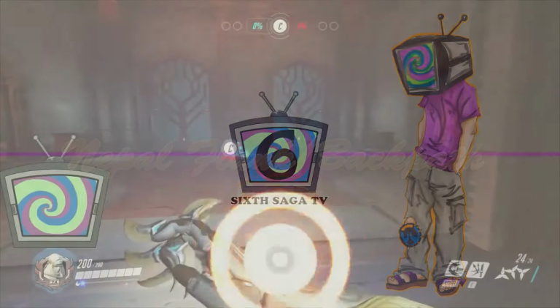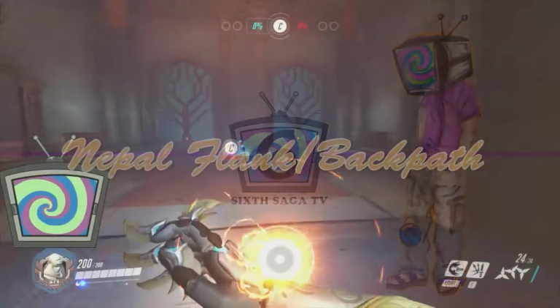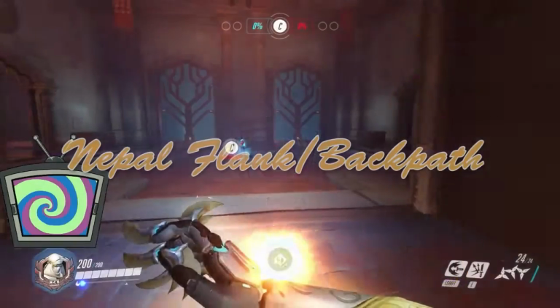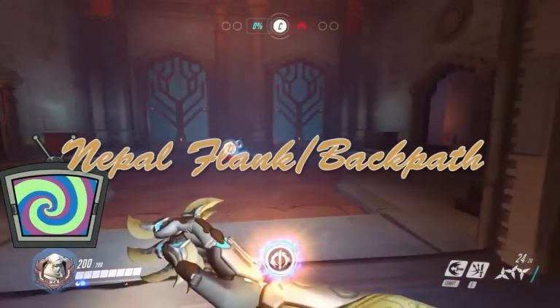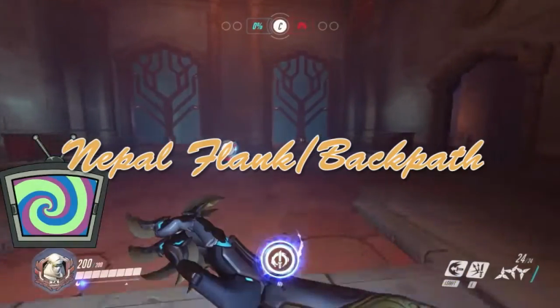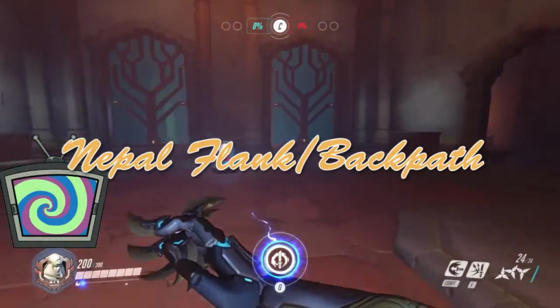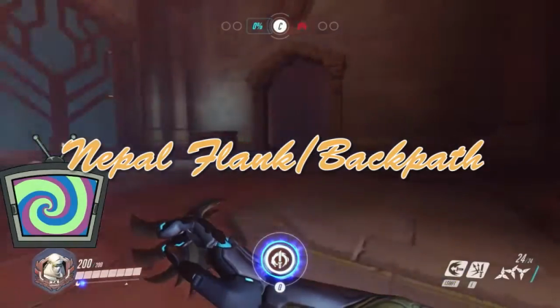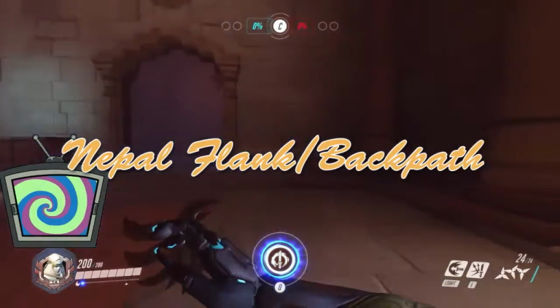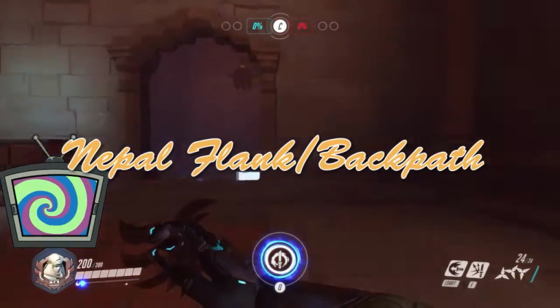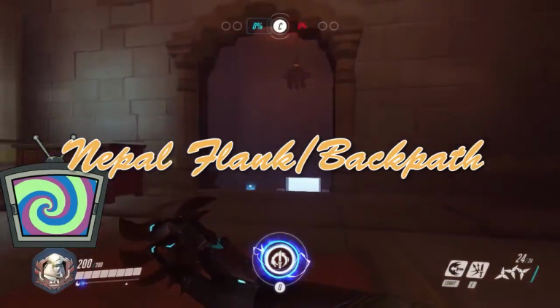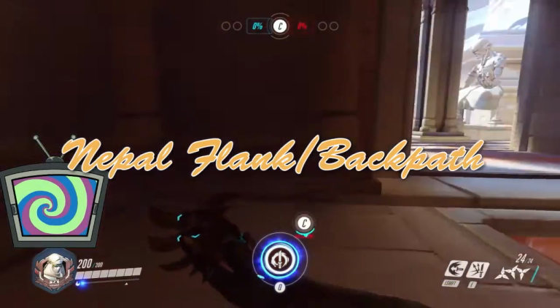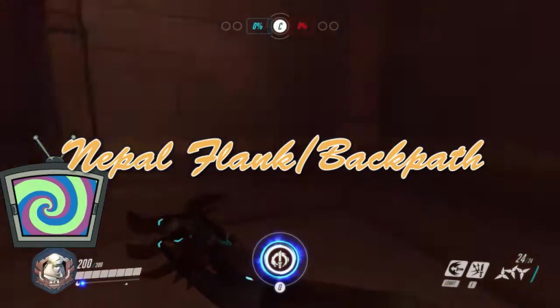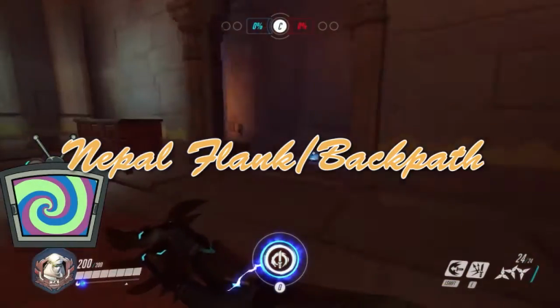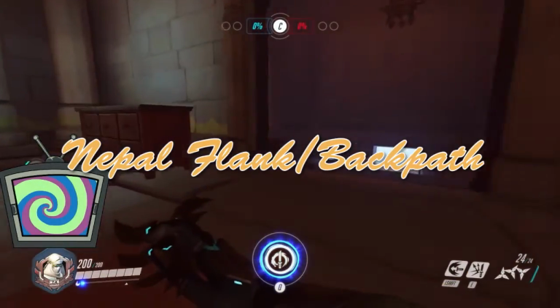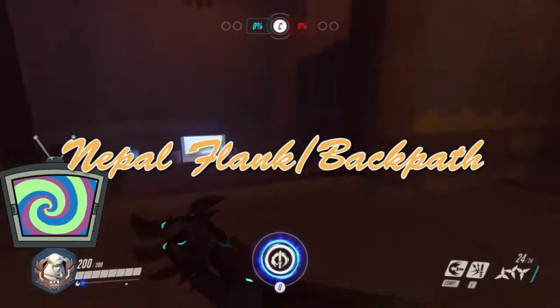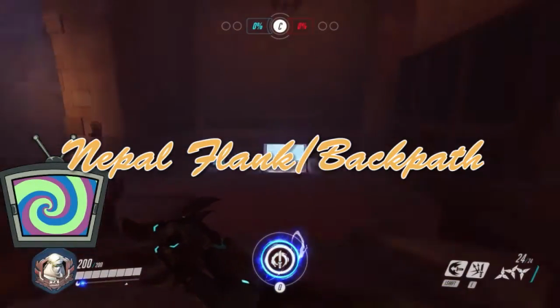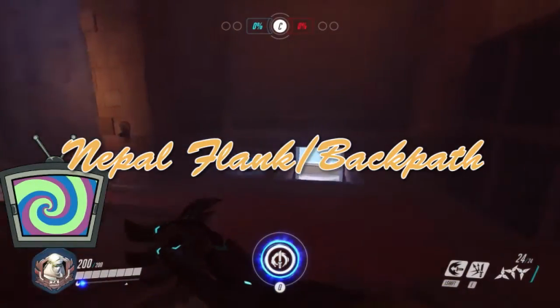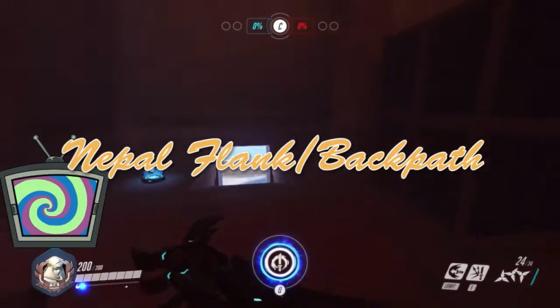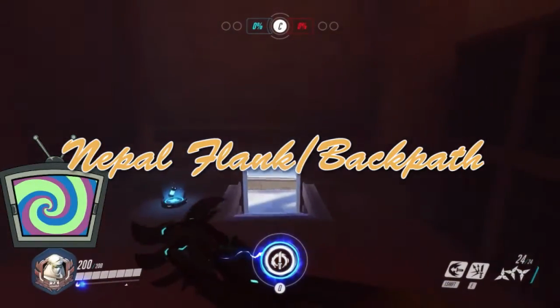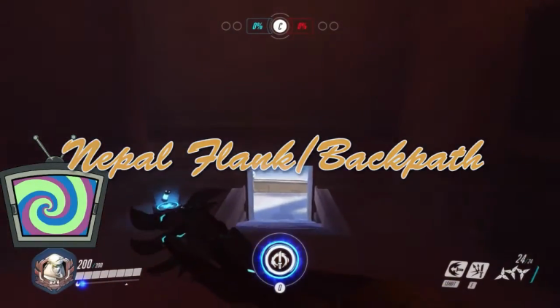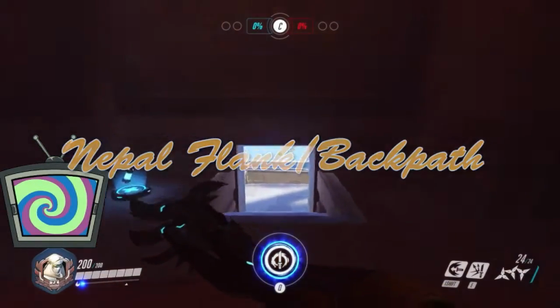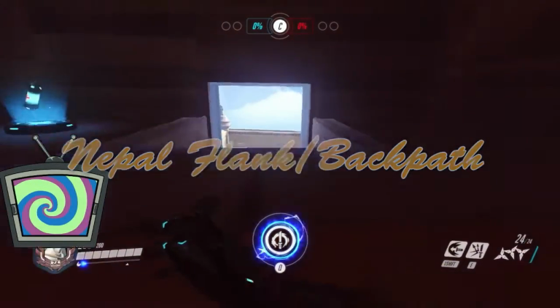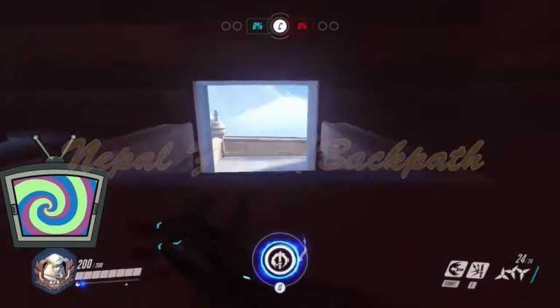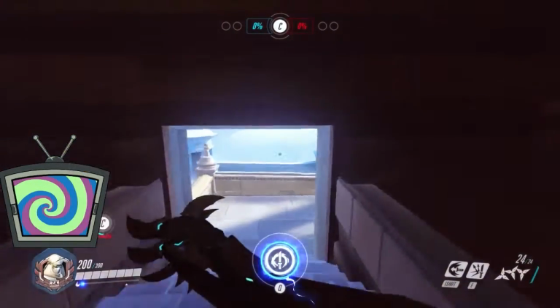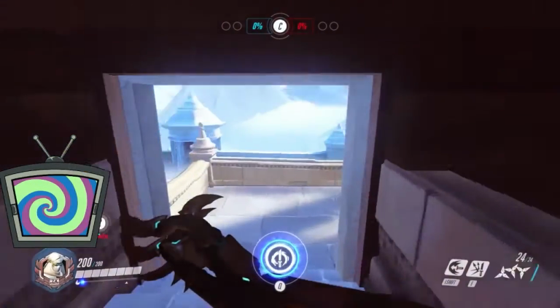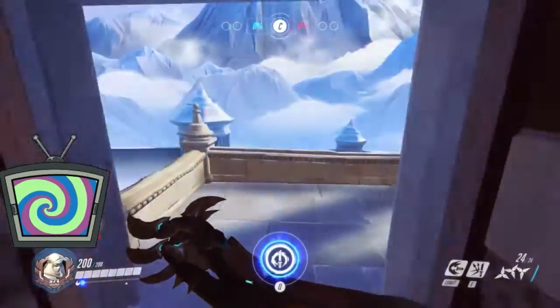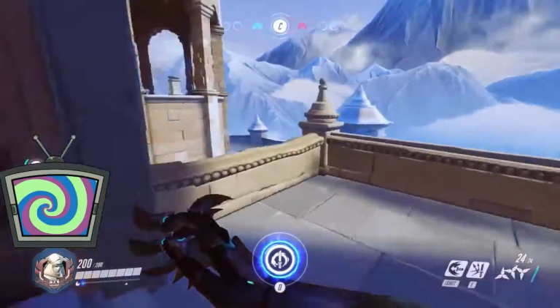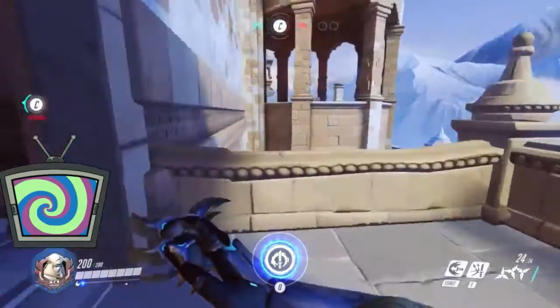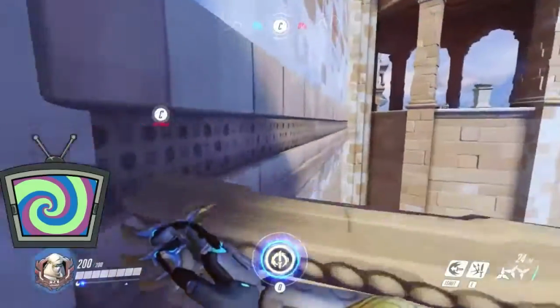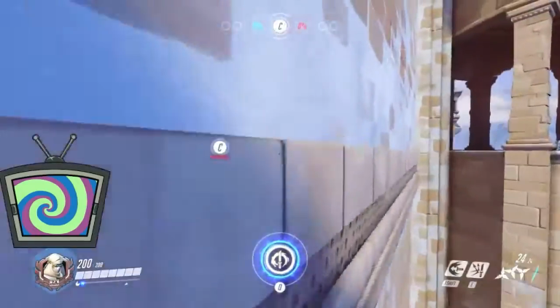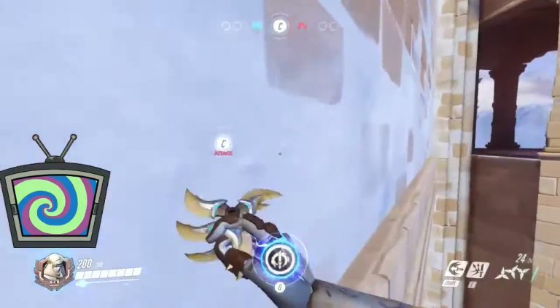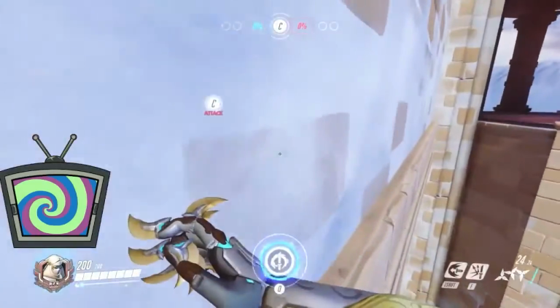Hey guys, Saga here, and I've got a flank for you today on Nepal's Sanctum. If you run out this door, you can double jump.